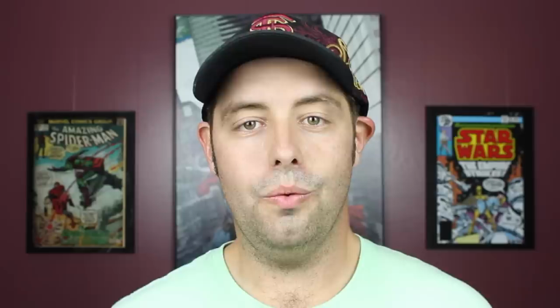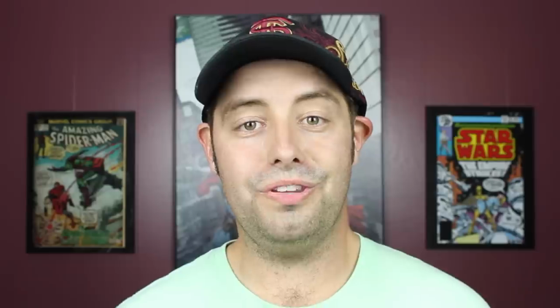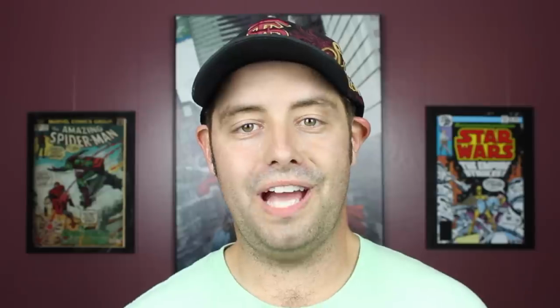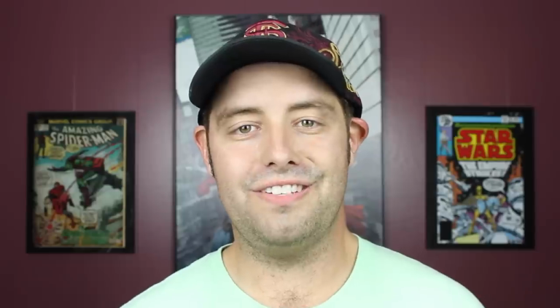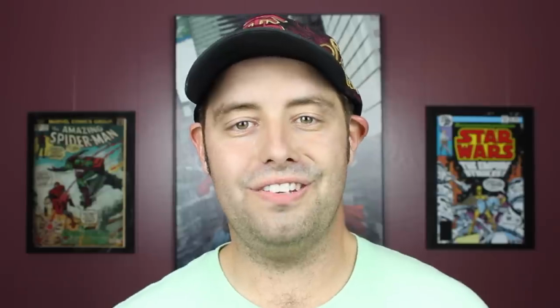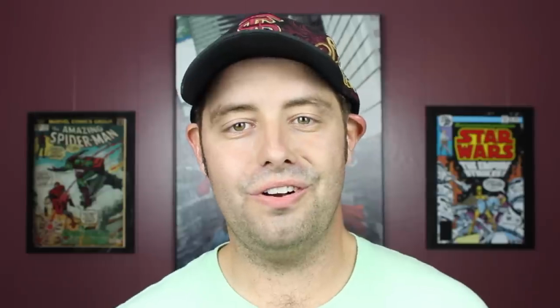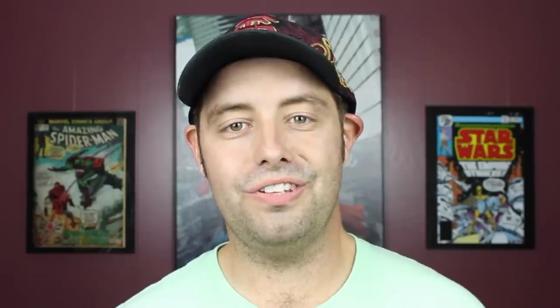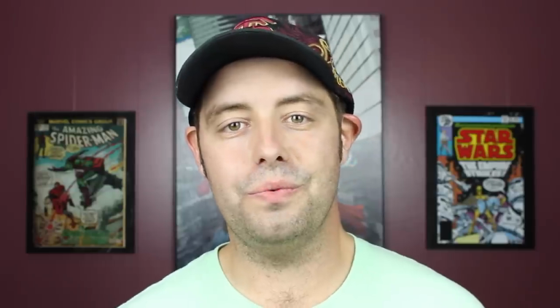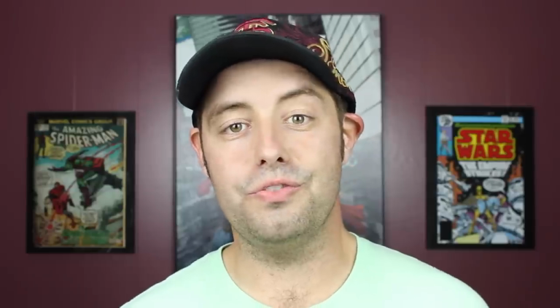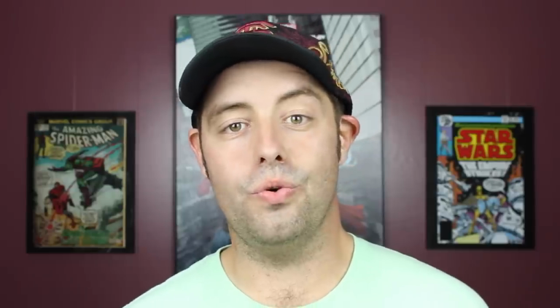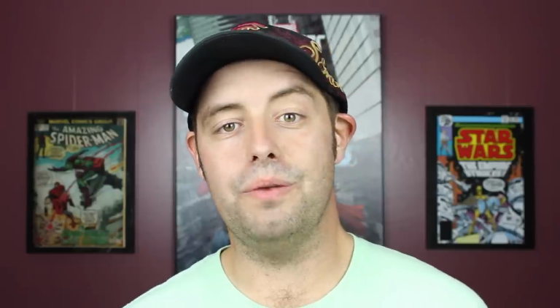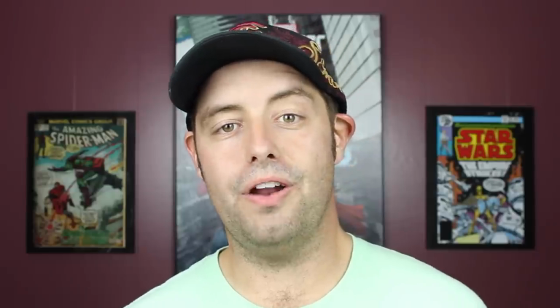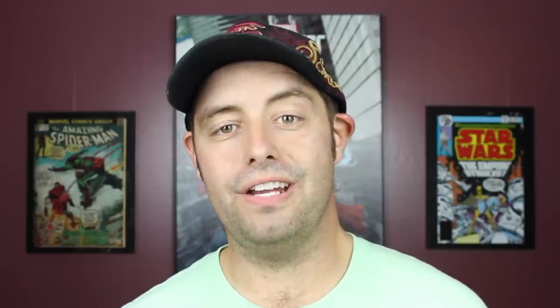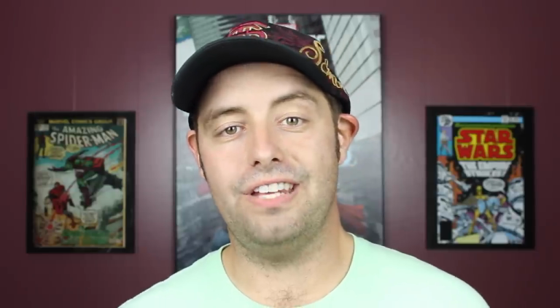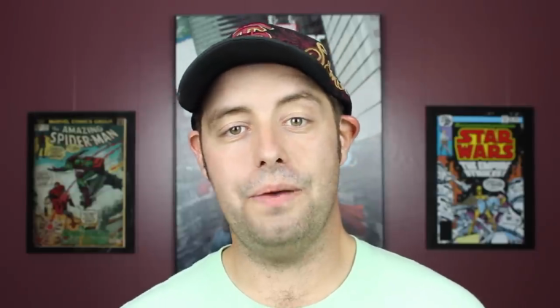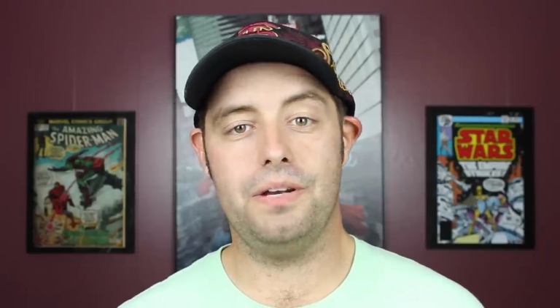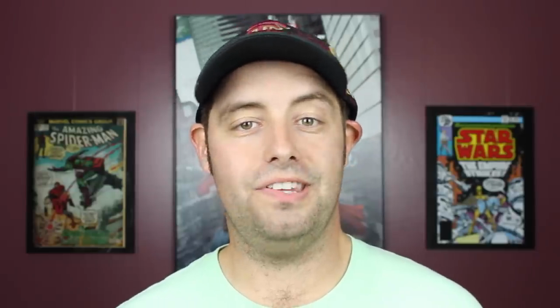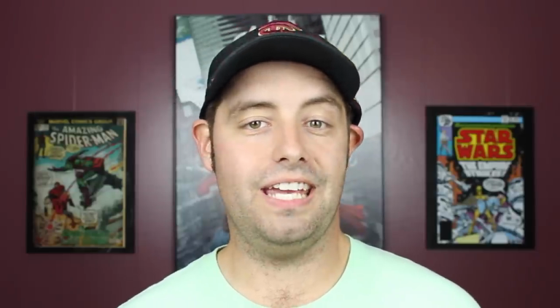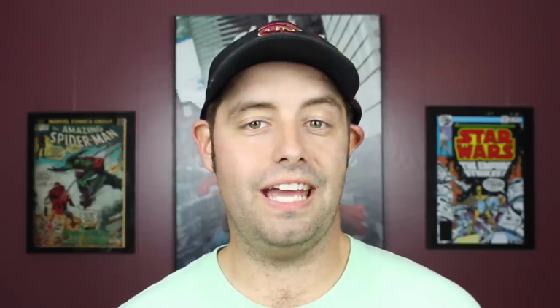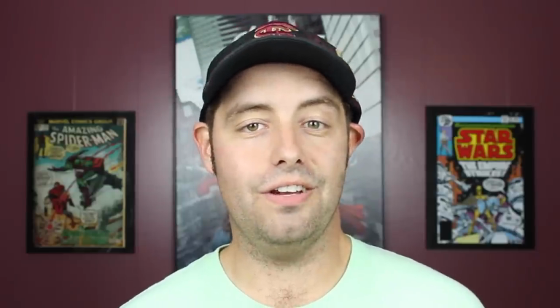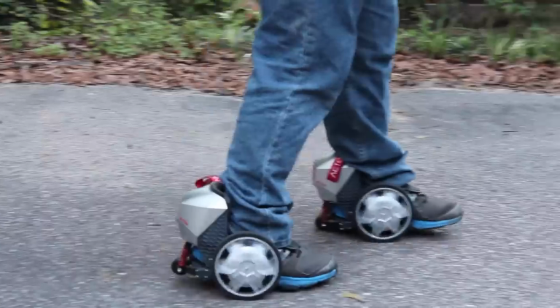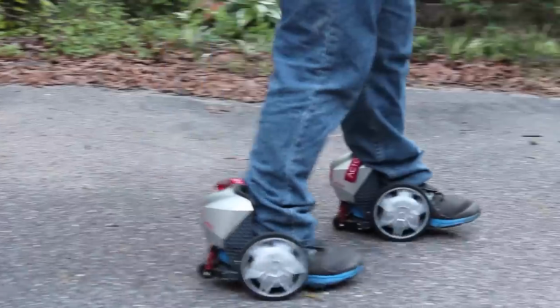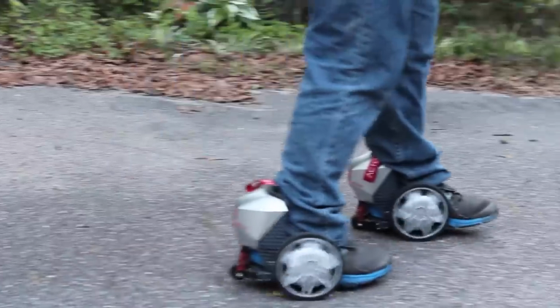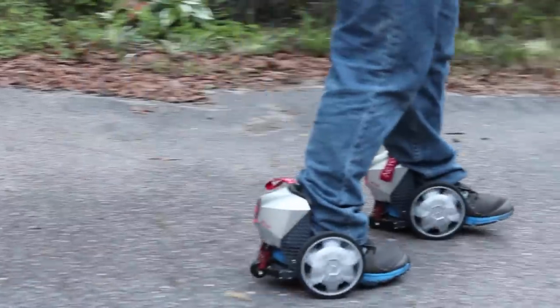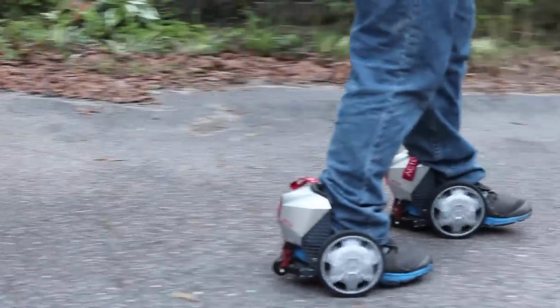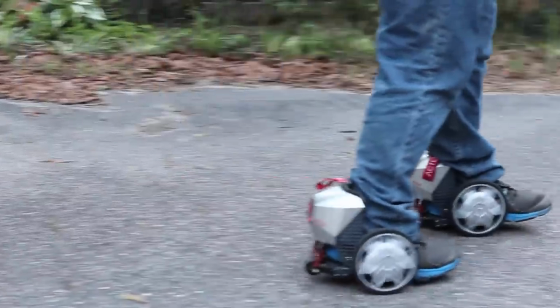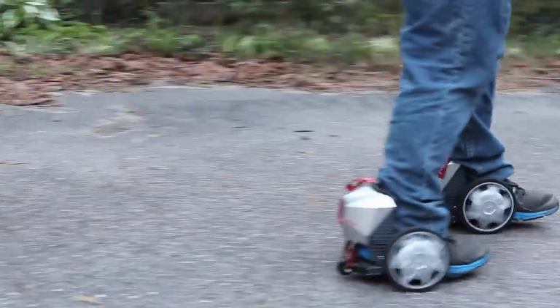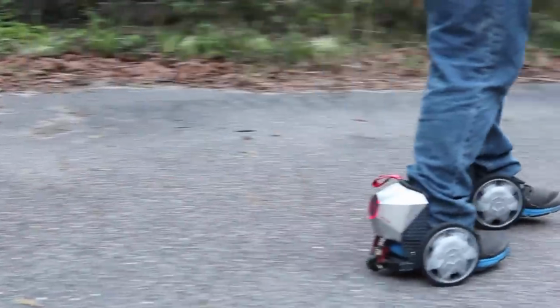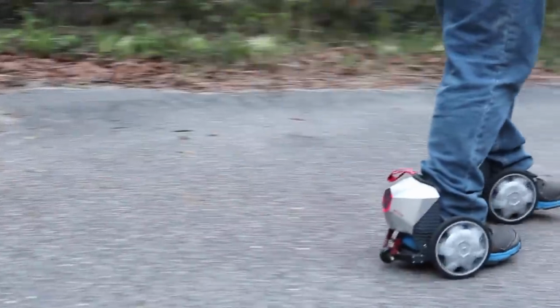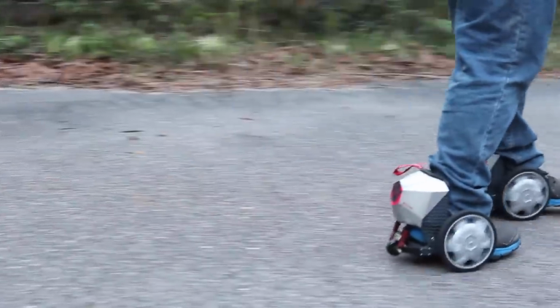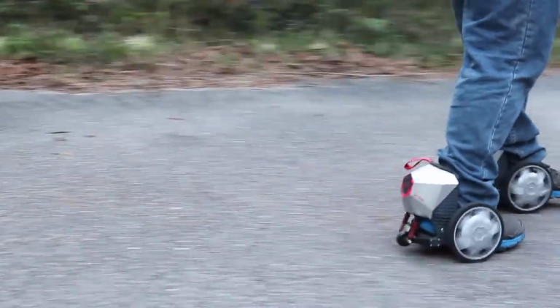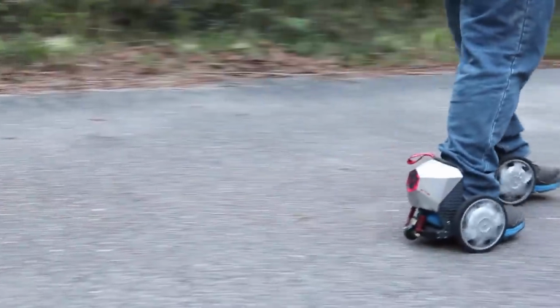What's up guys, Chance Tarnes here with DroidModderX. Today we're going to be taking a look at the Acton Rocket Skates.